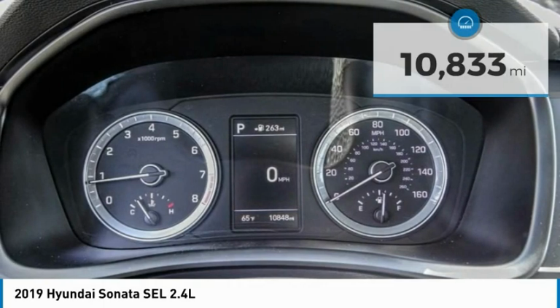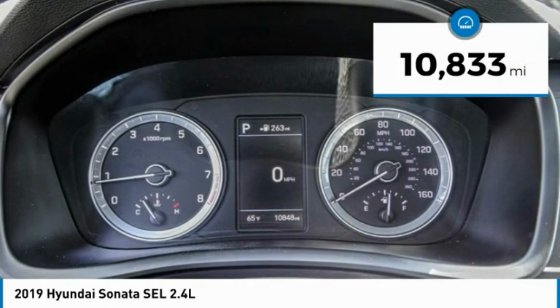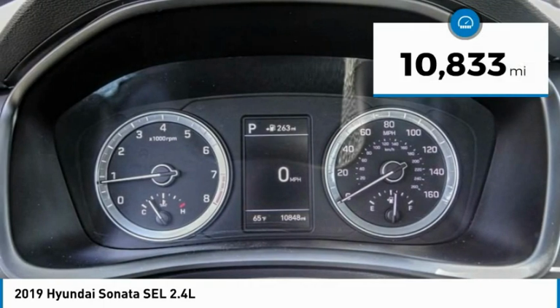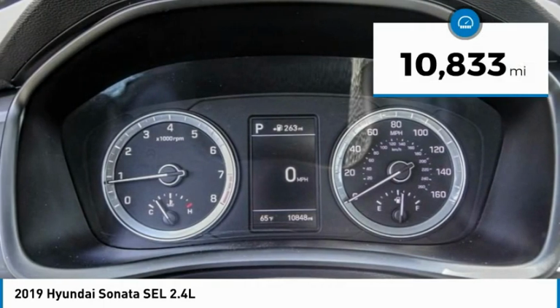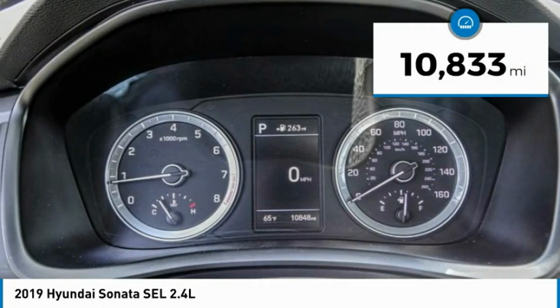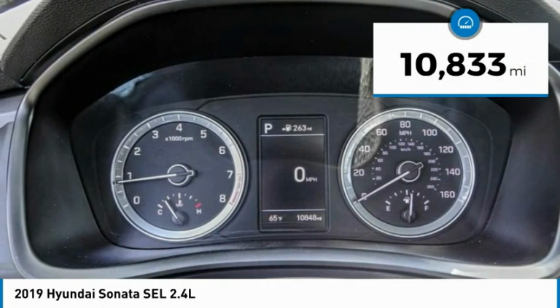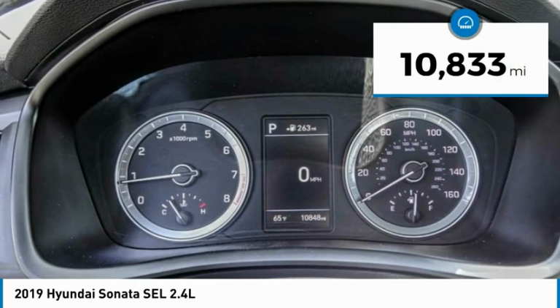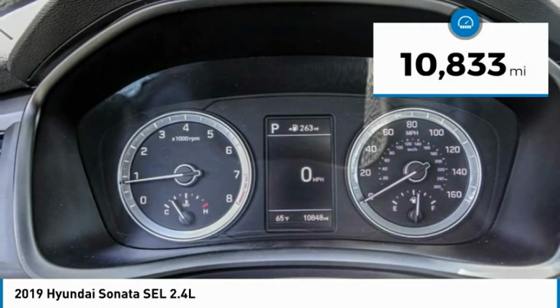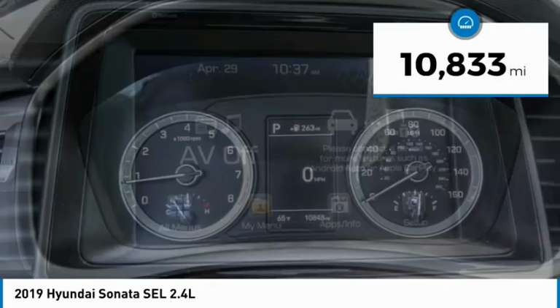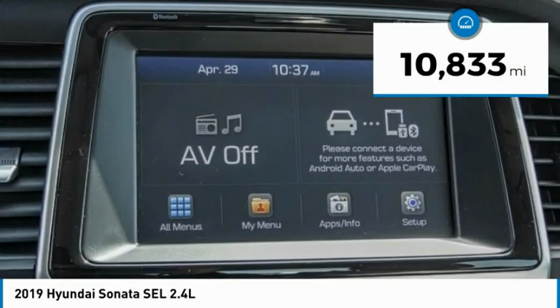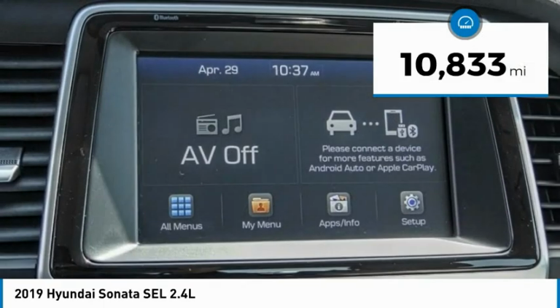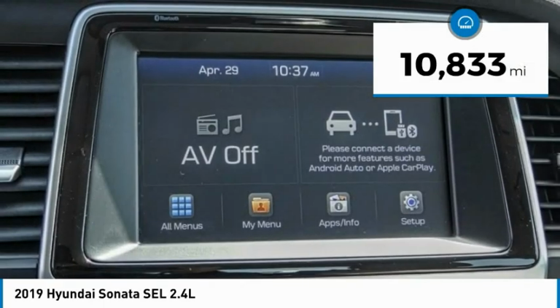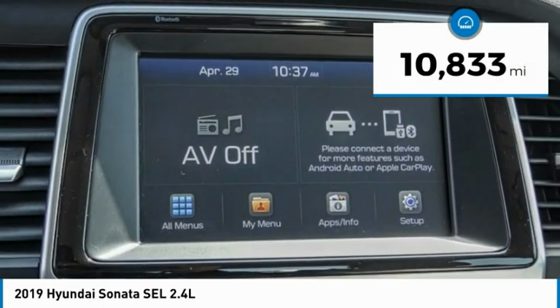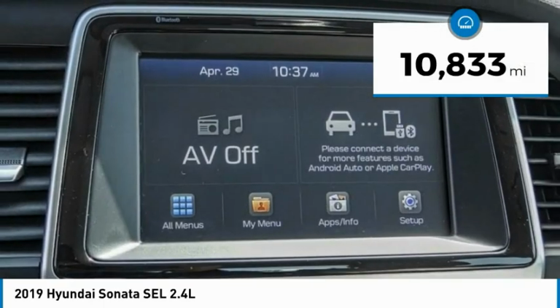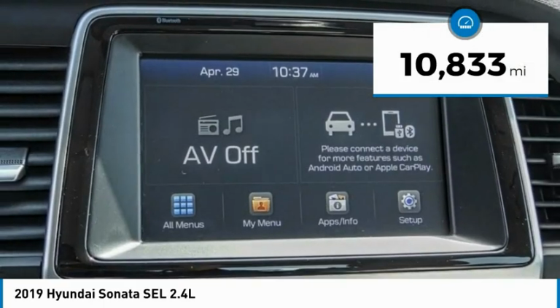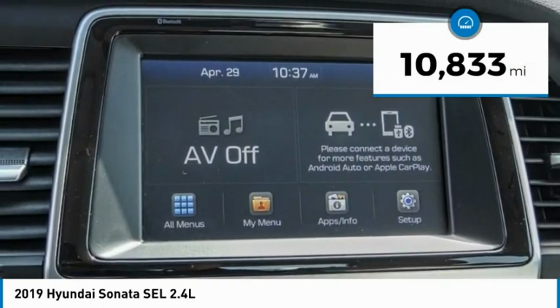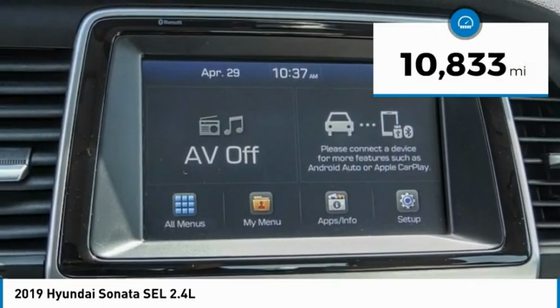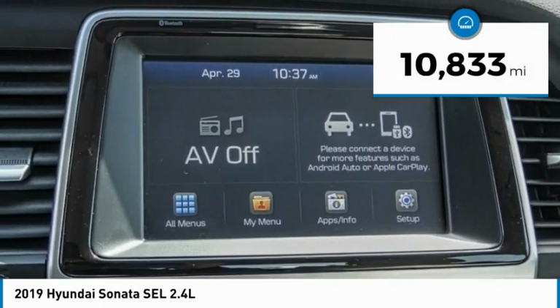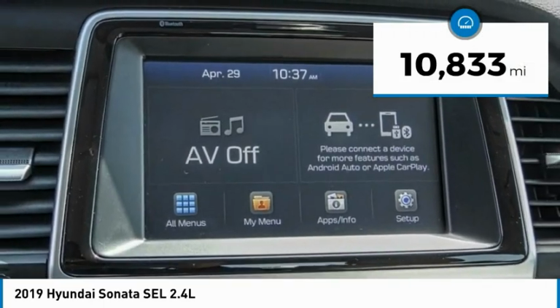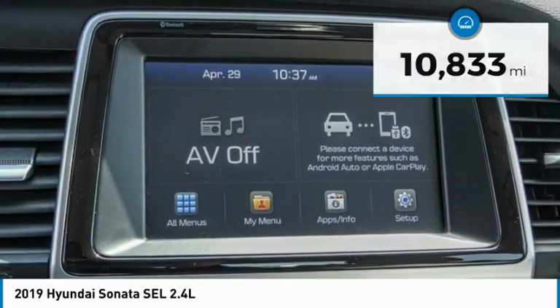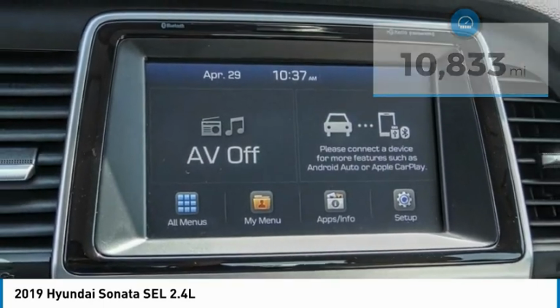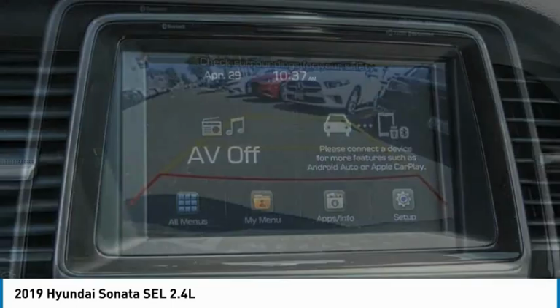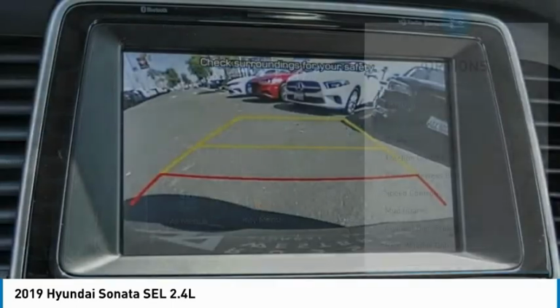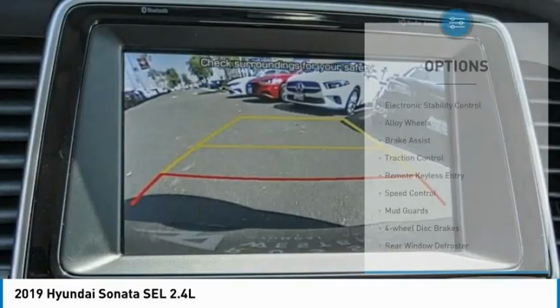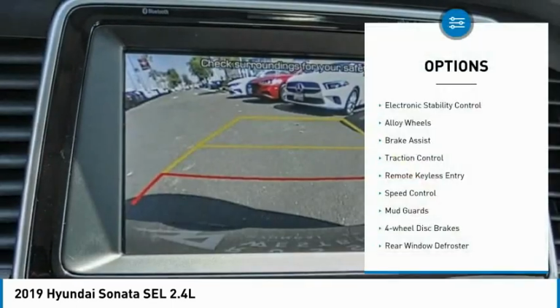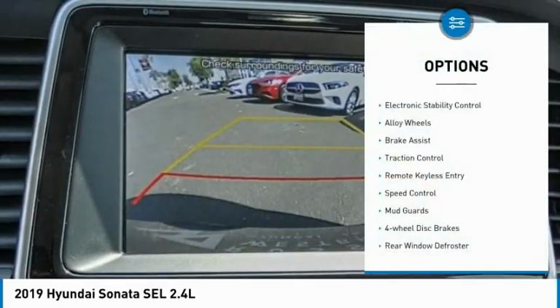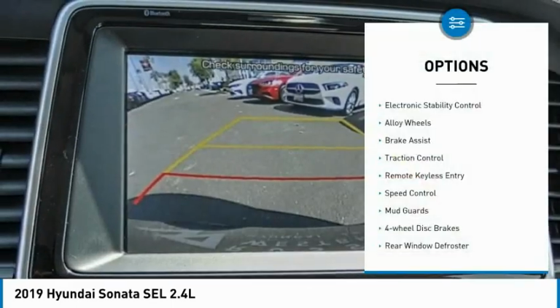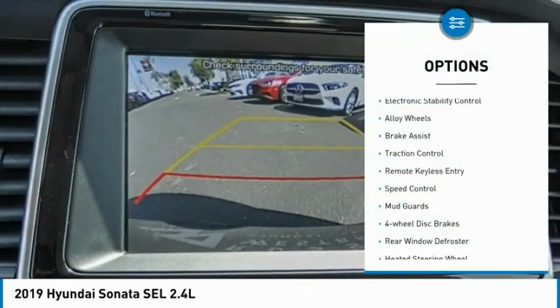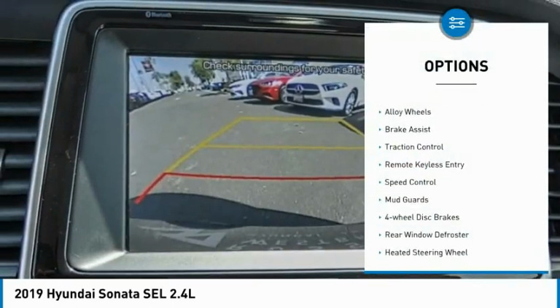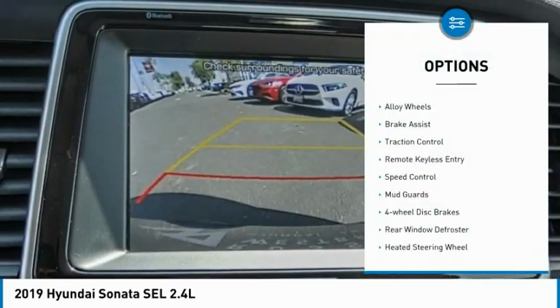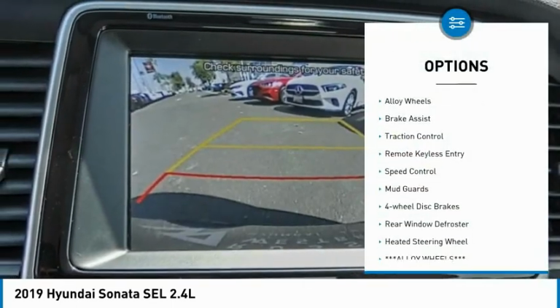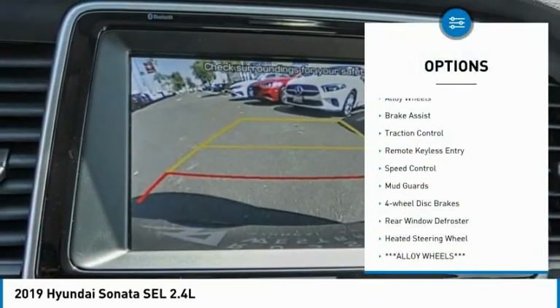This vehicle has less than 15,000 miles. Here are some of this vehicle's great options: electronic stability control,